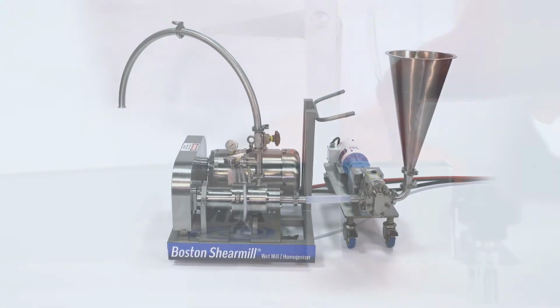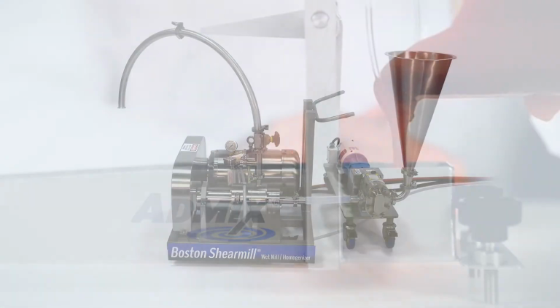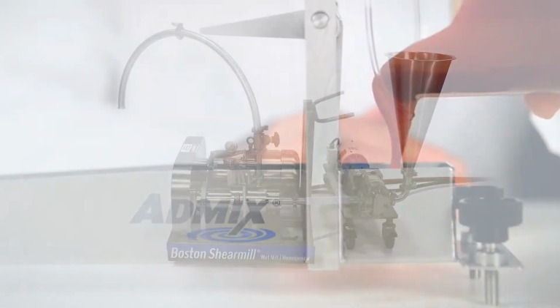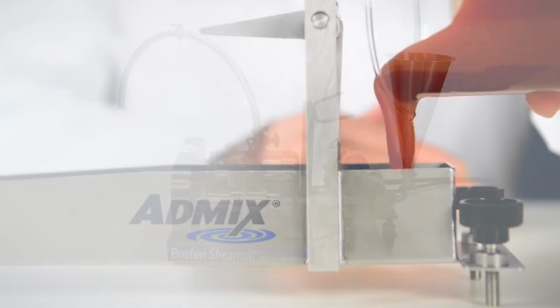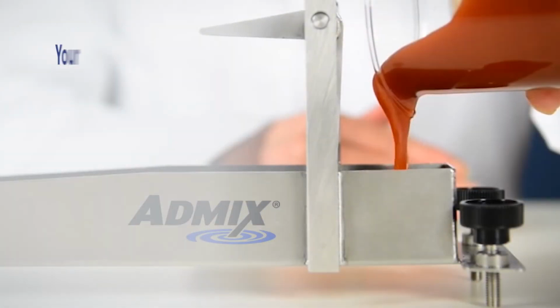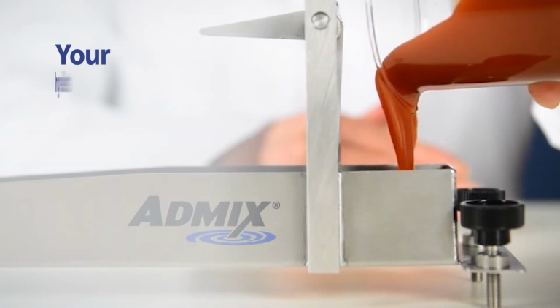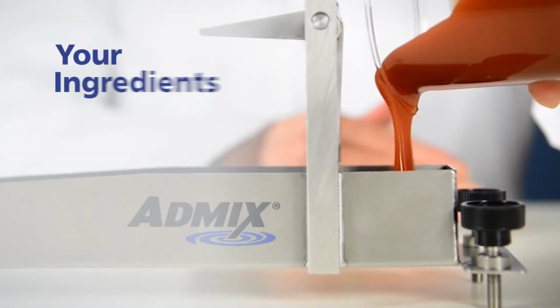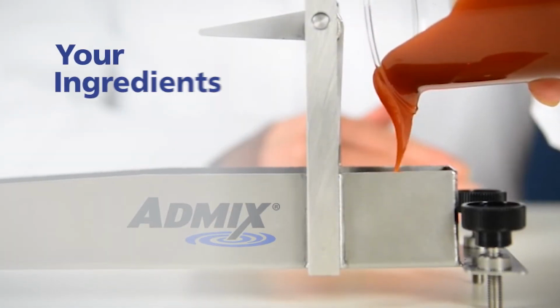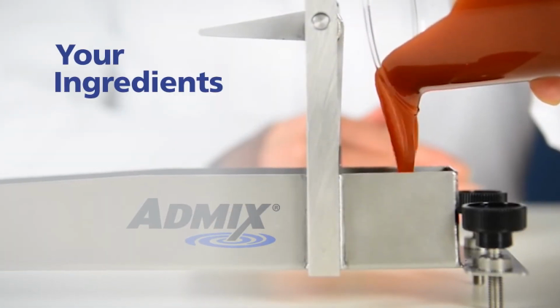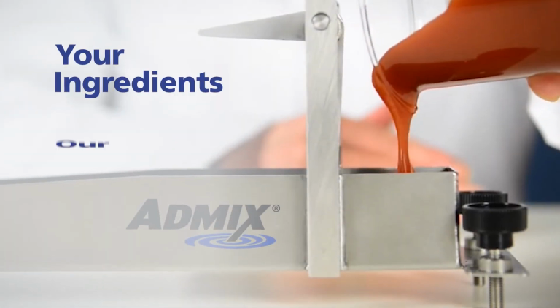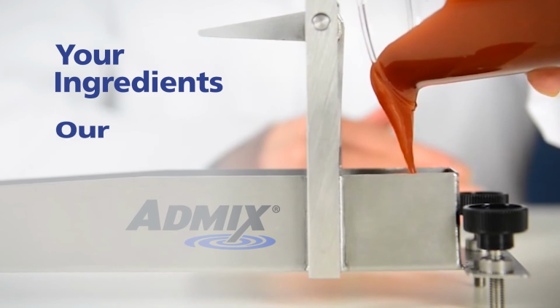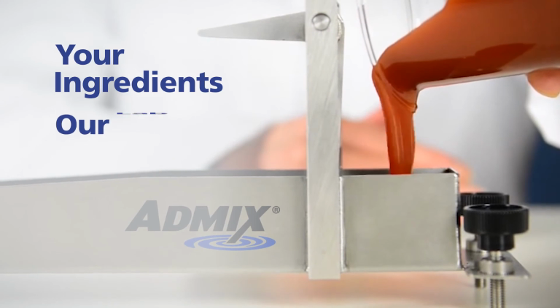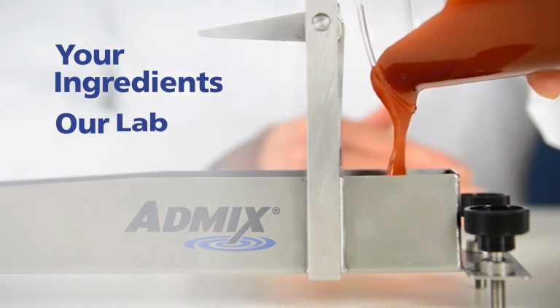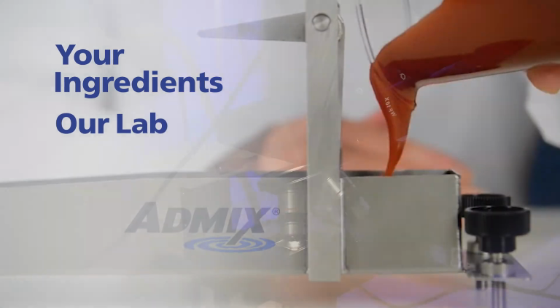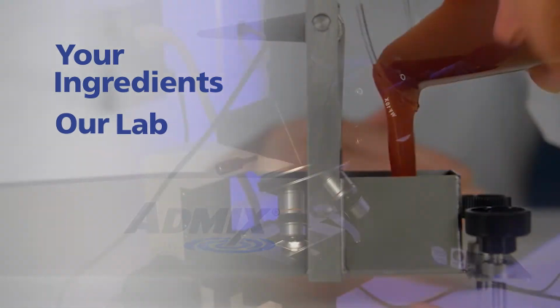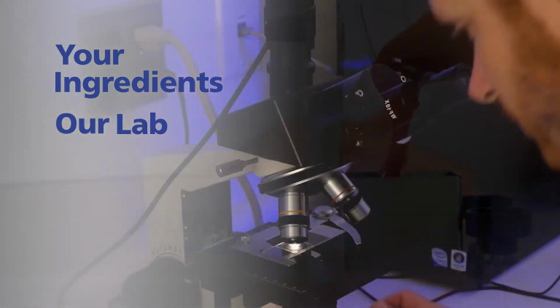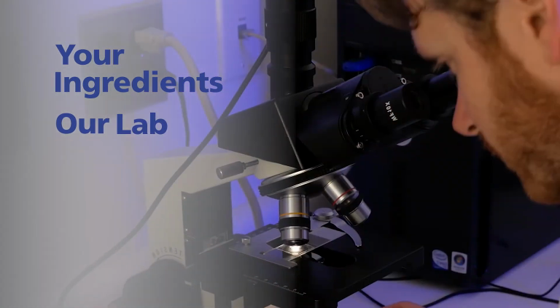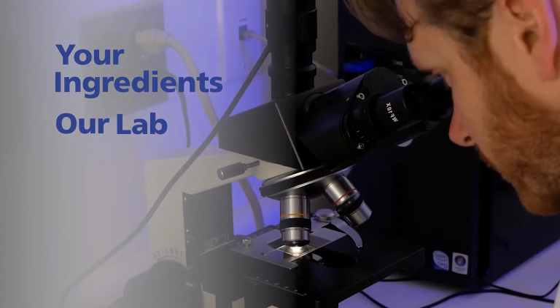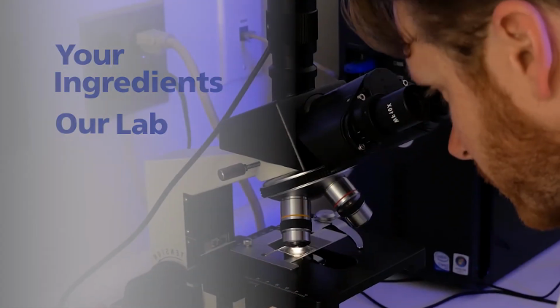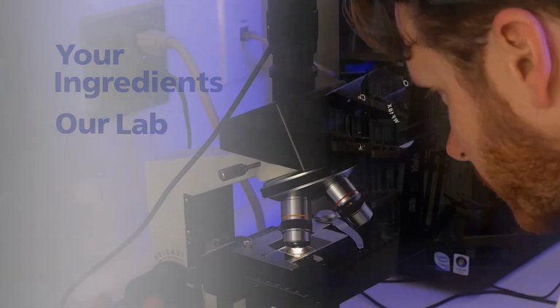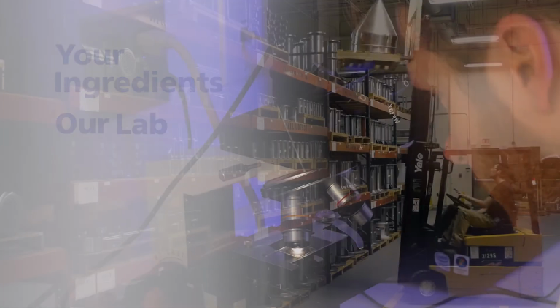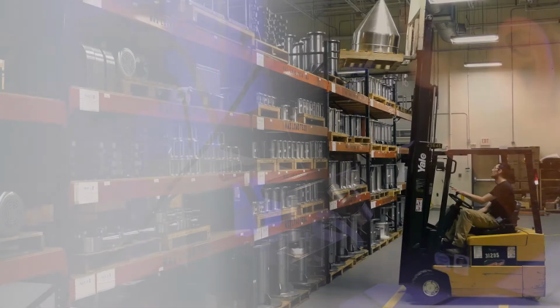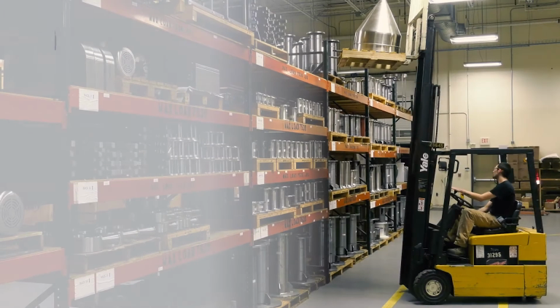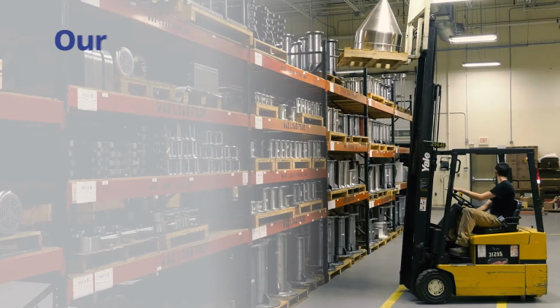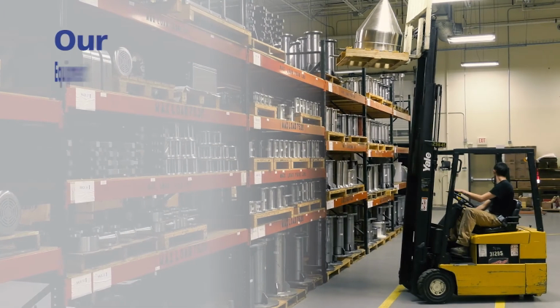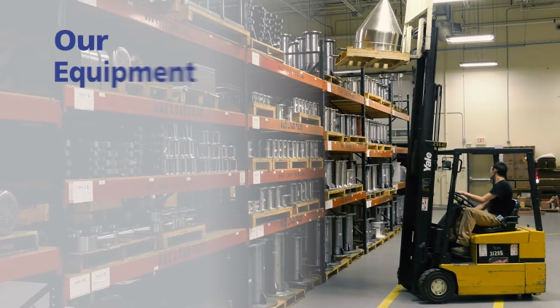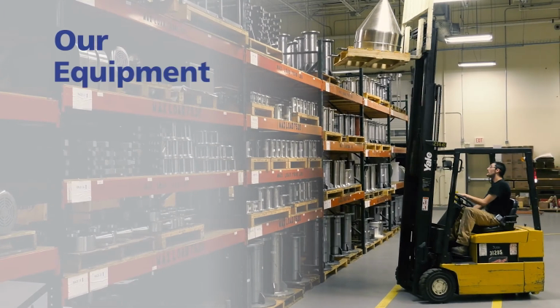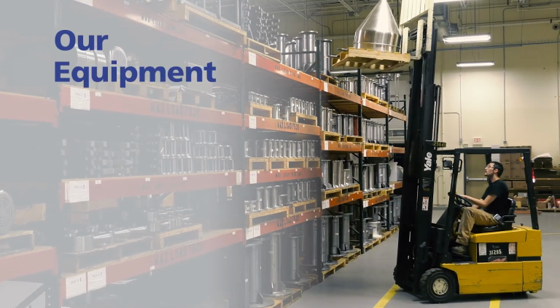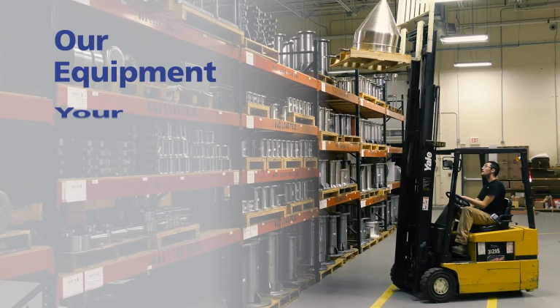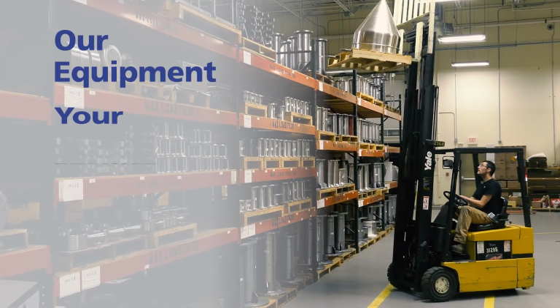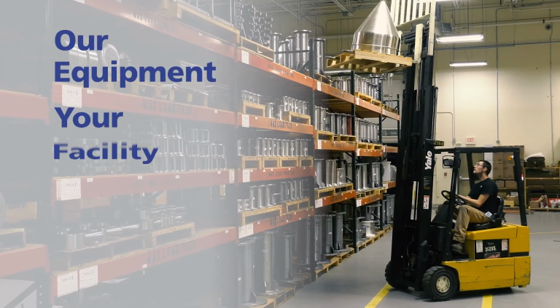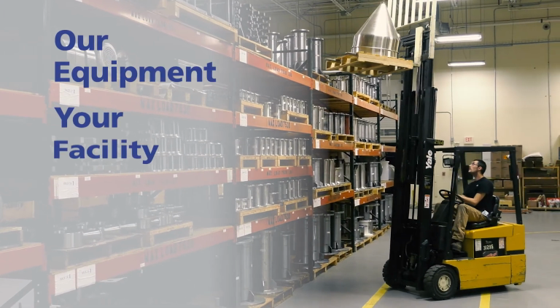Talk to us about customizations, lab tests, or our in-plant trial program.